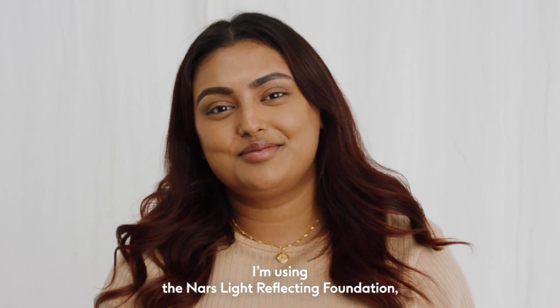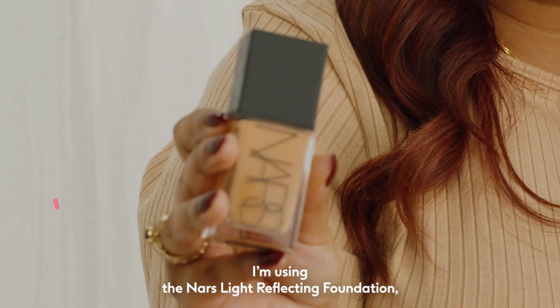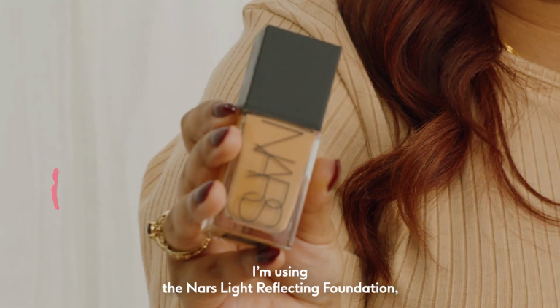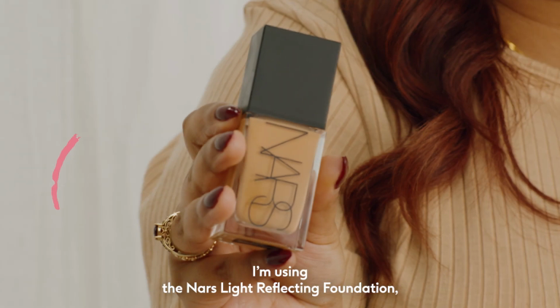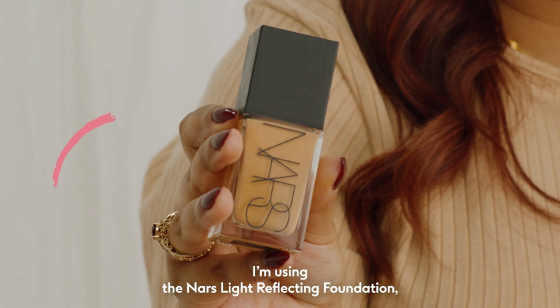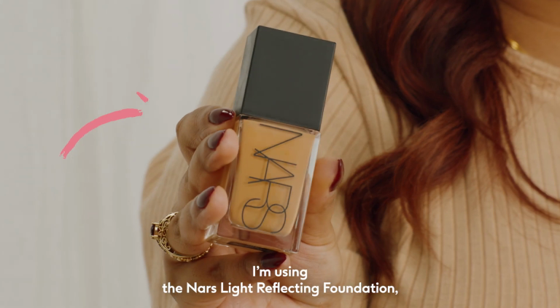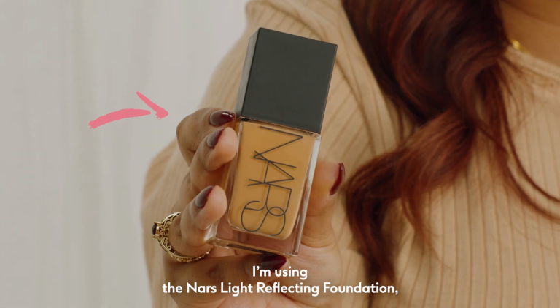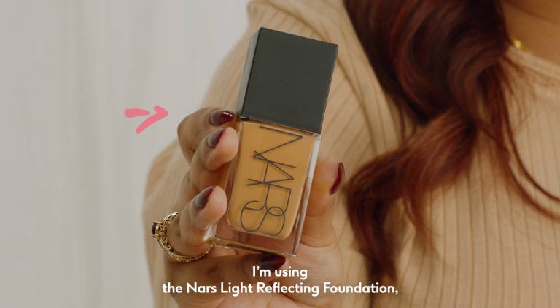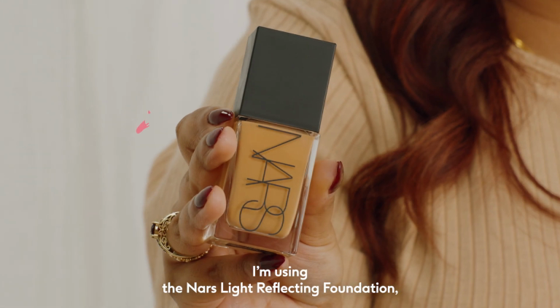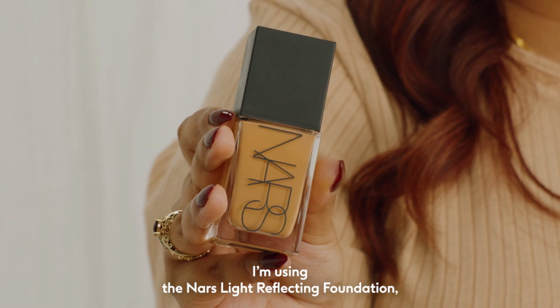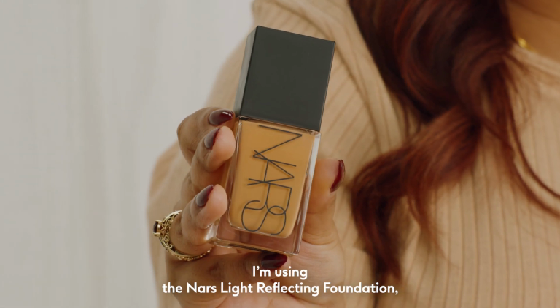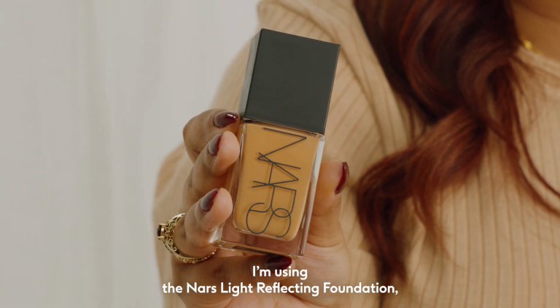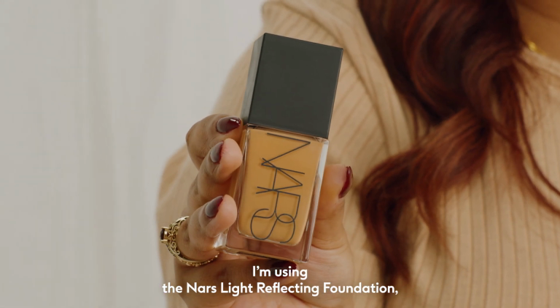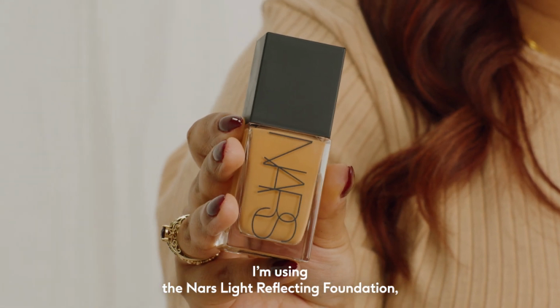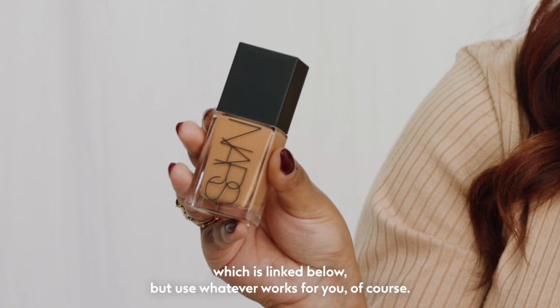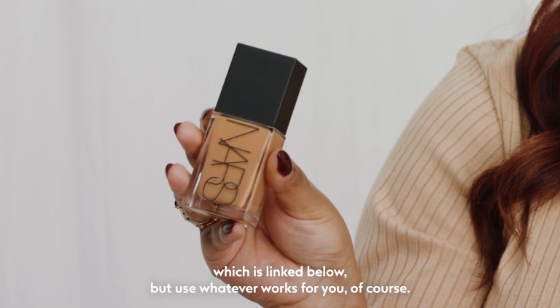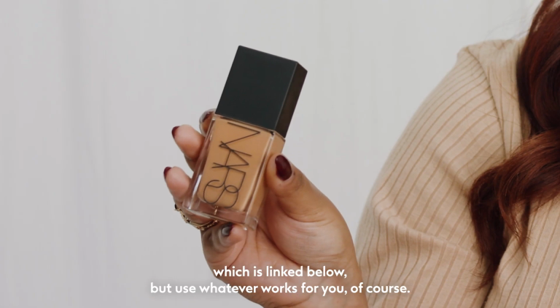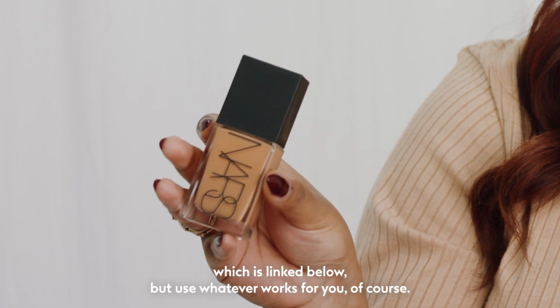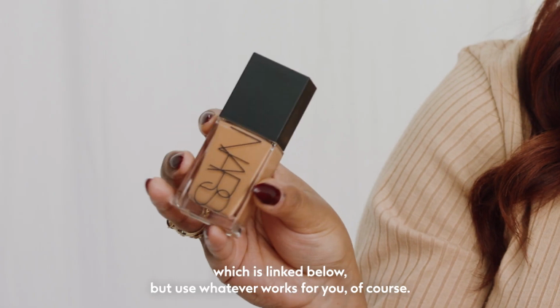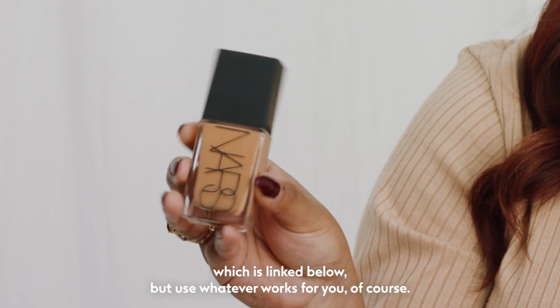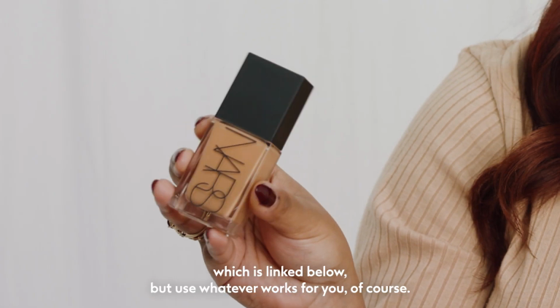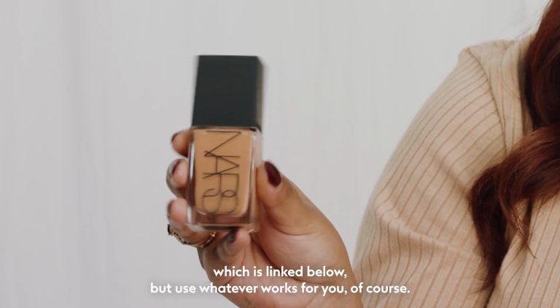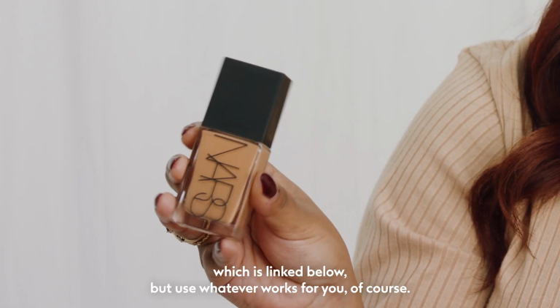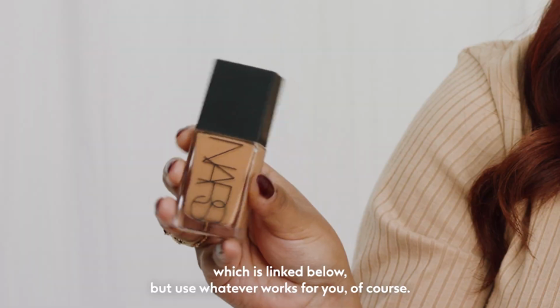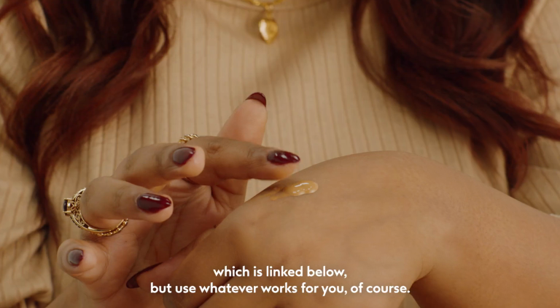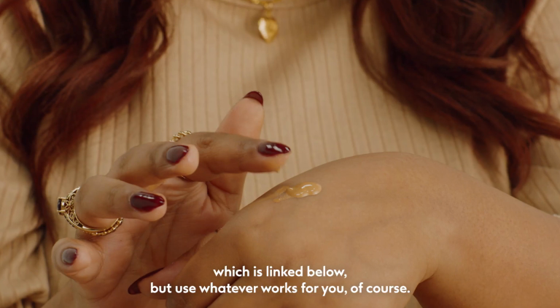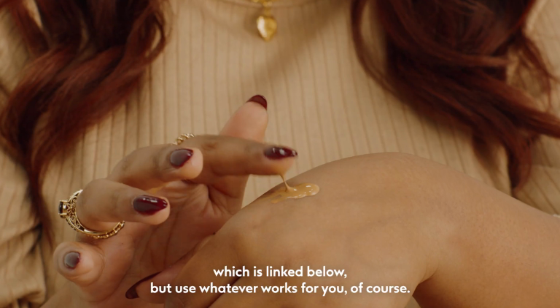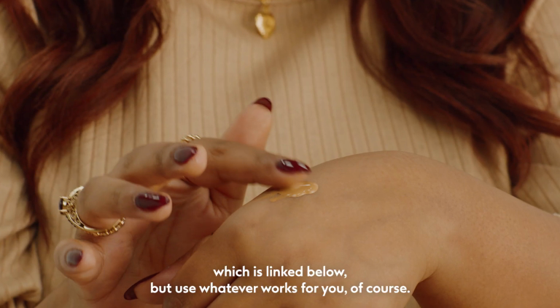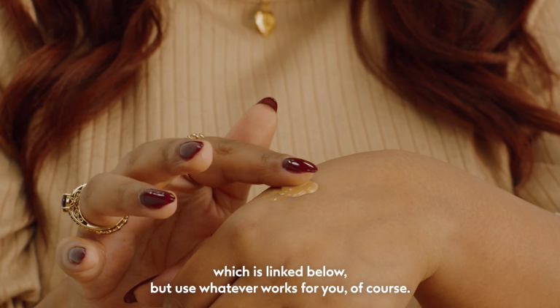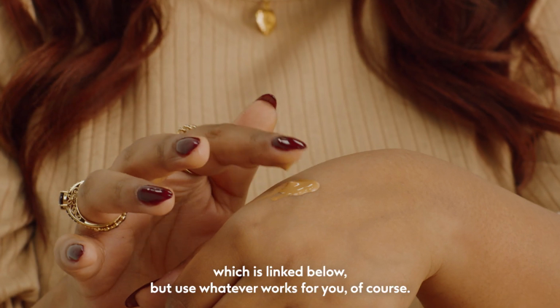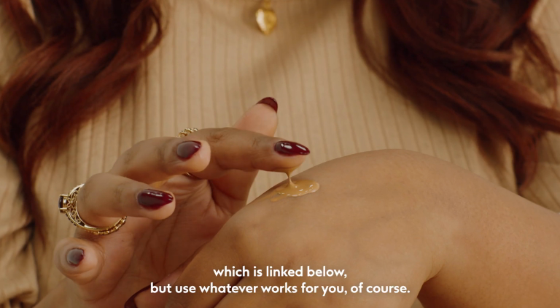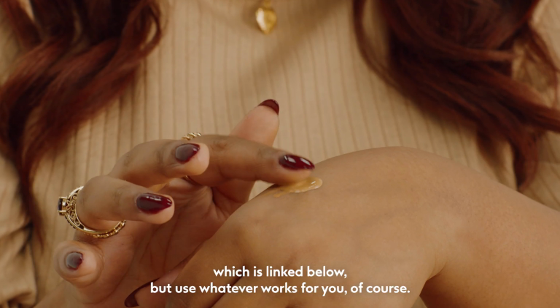I'm using the NARS Light Reflecting Foundation, which is linked below, but use whatever works for you, of course.